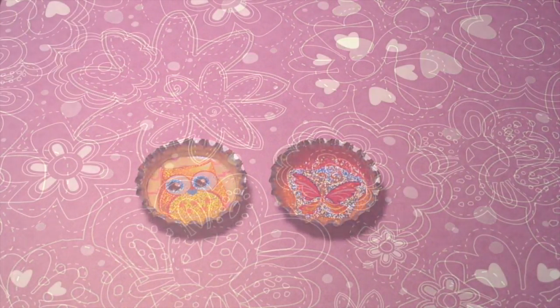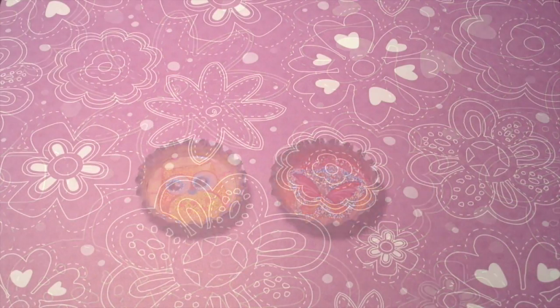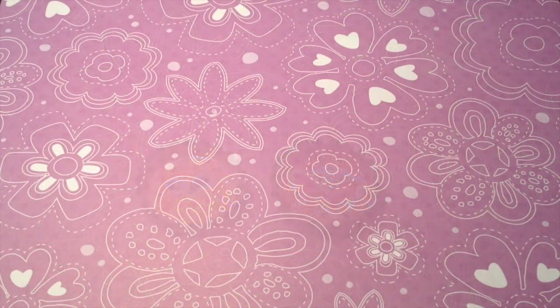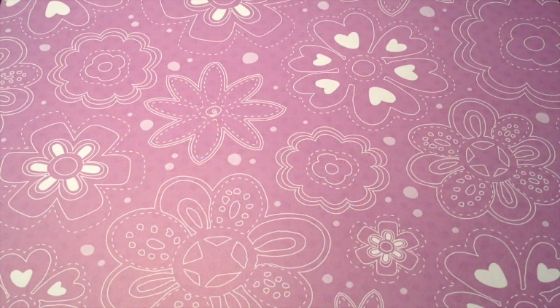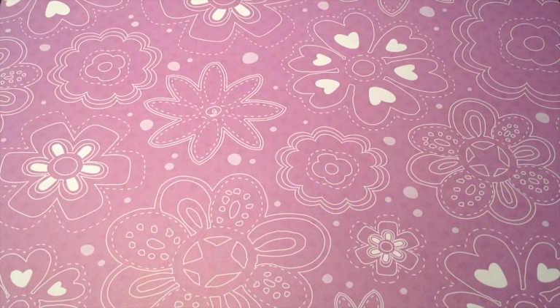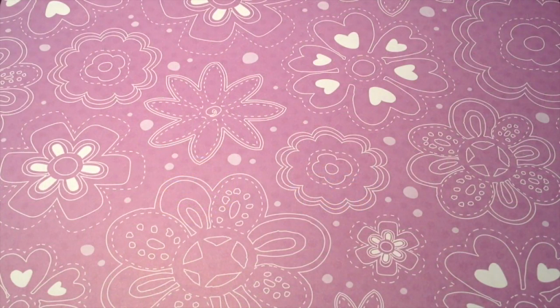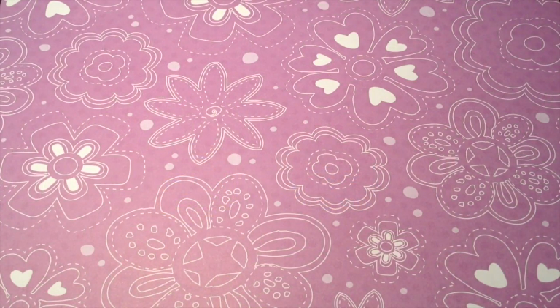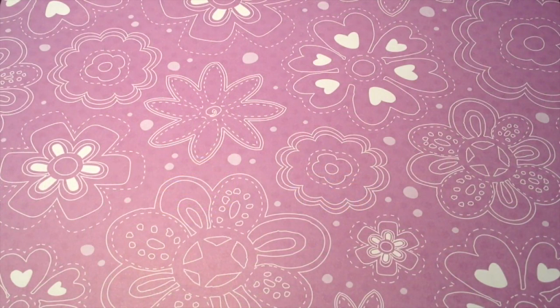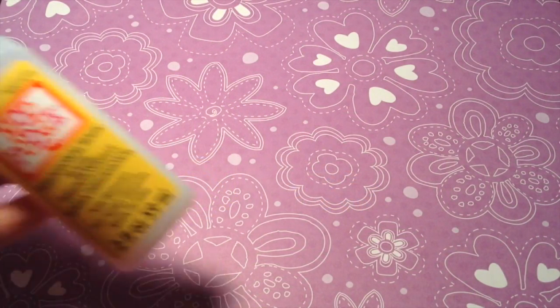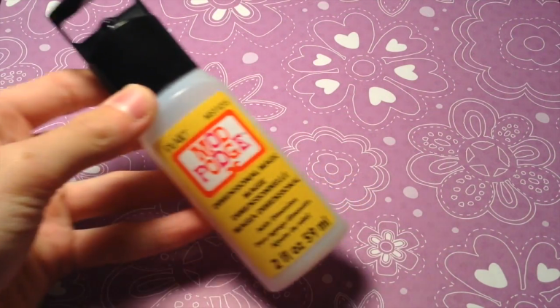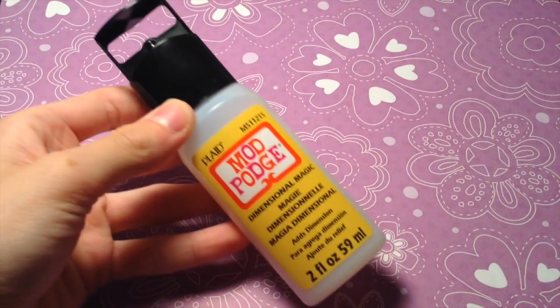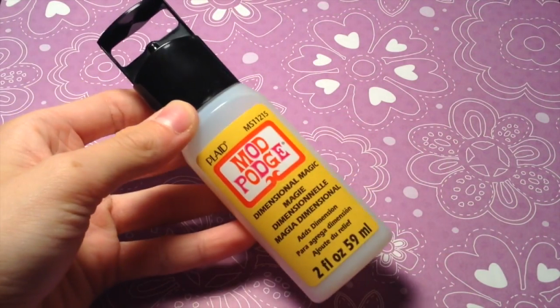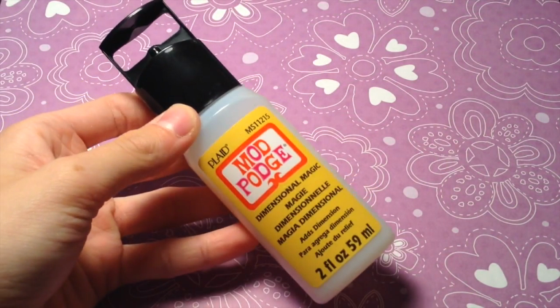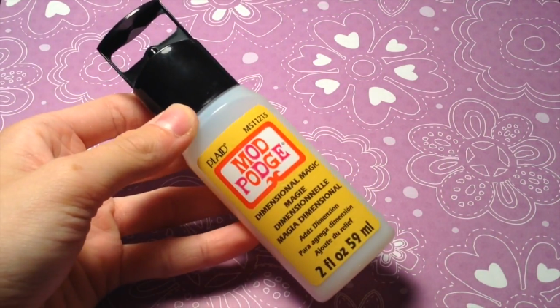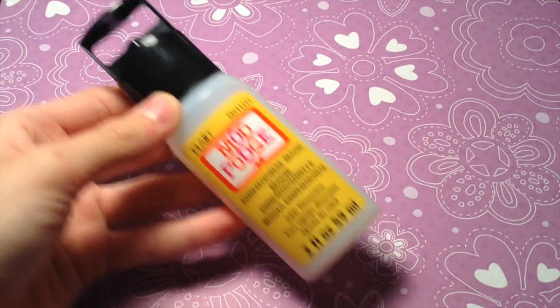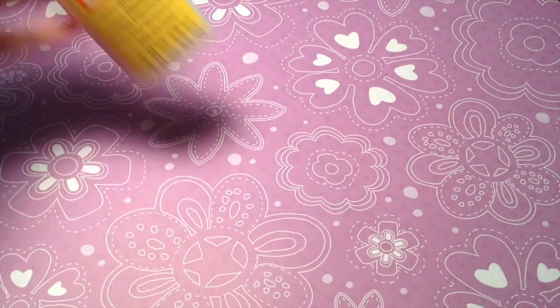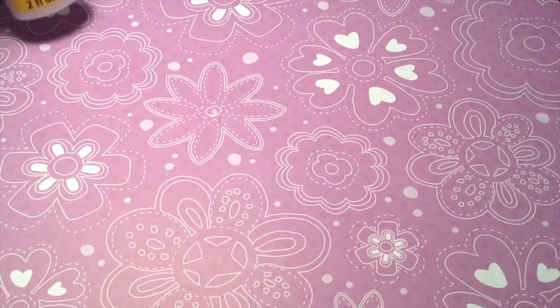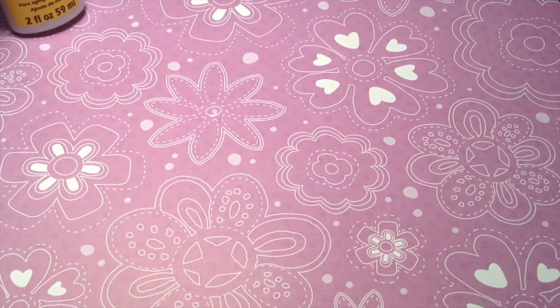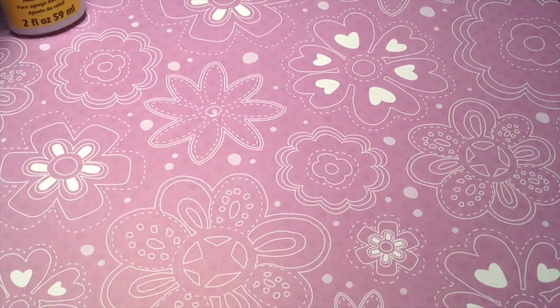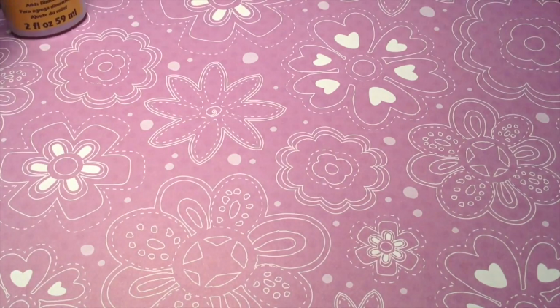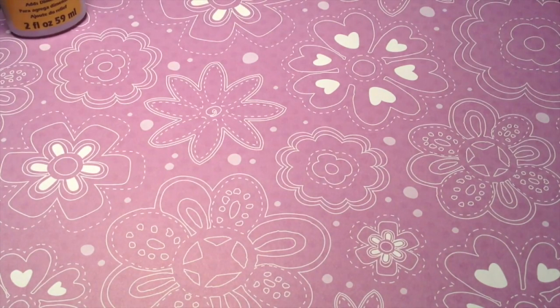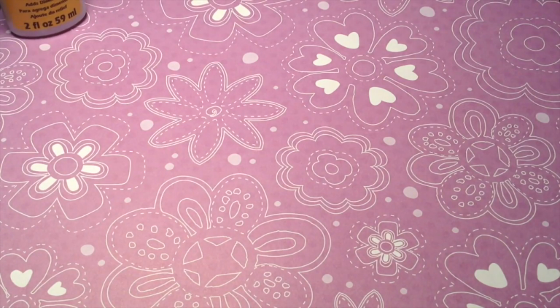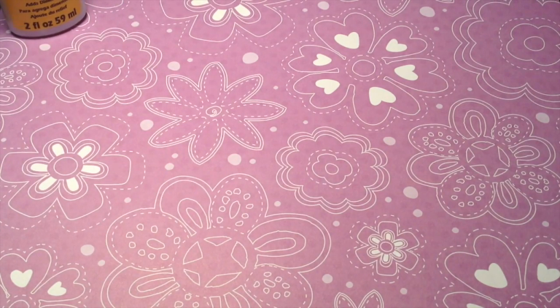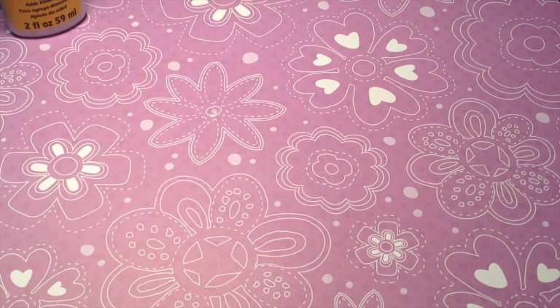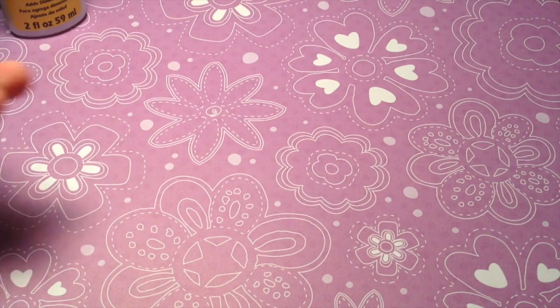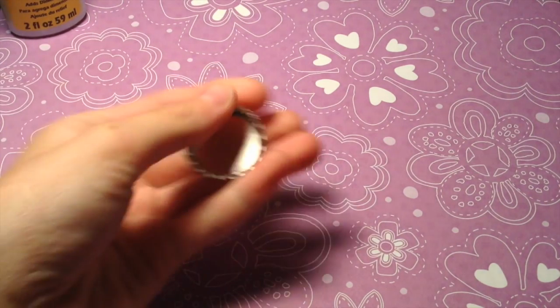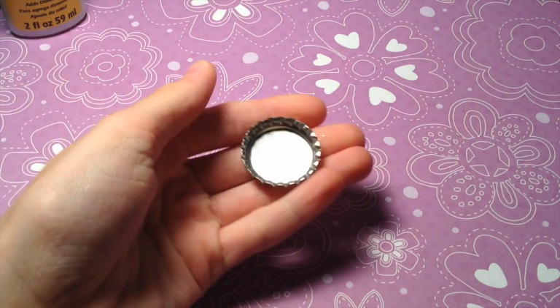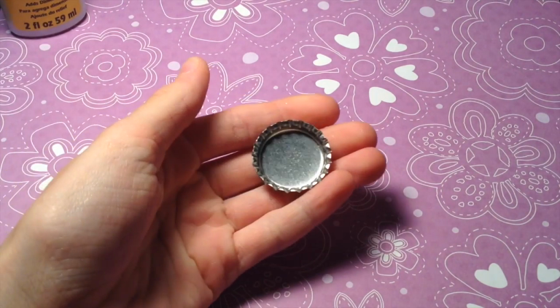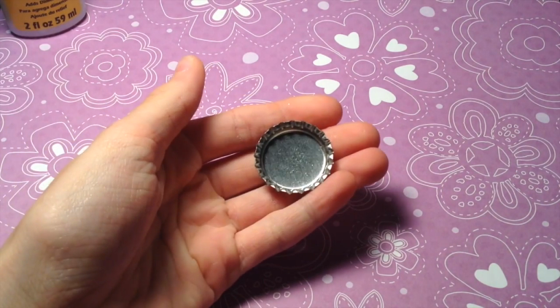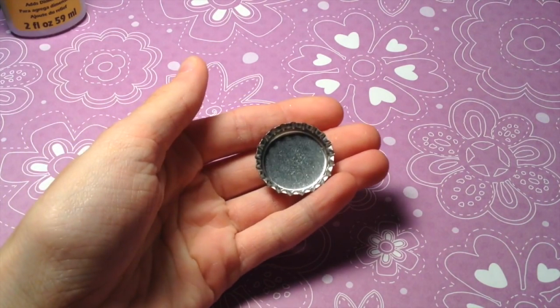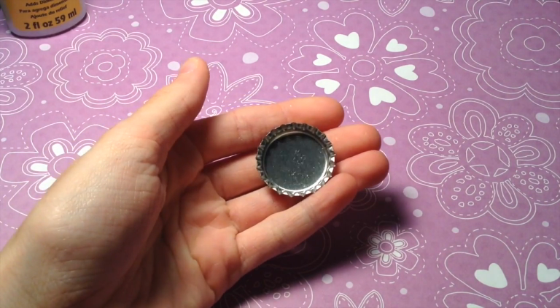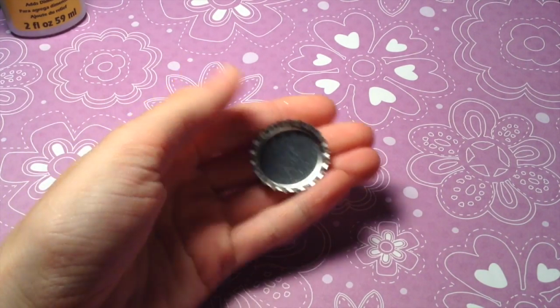The supplies you're going to be needing for each one is Mod Podge Dimensional Magic and a bottle cap.